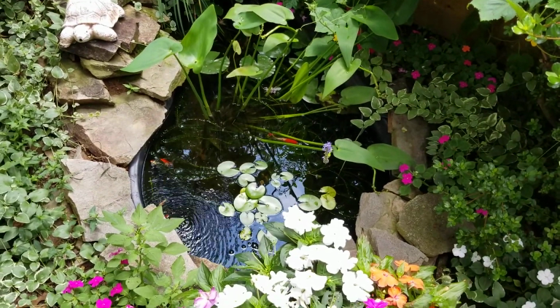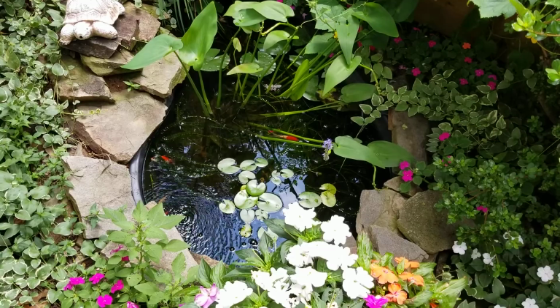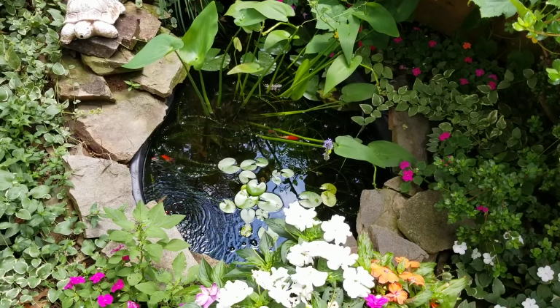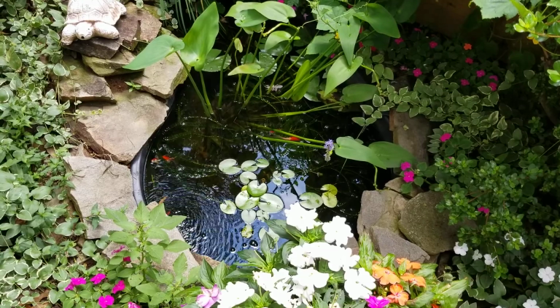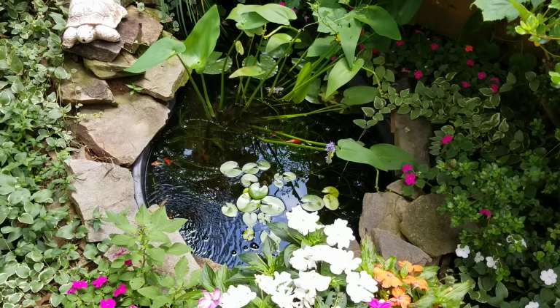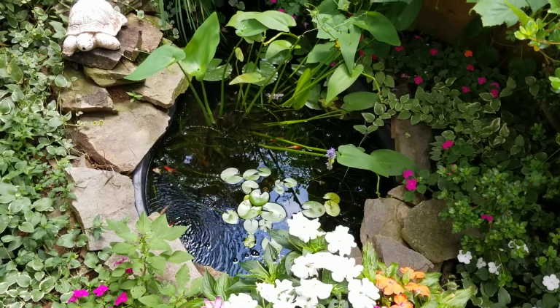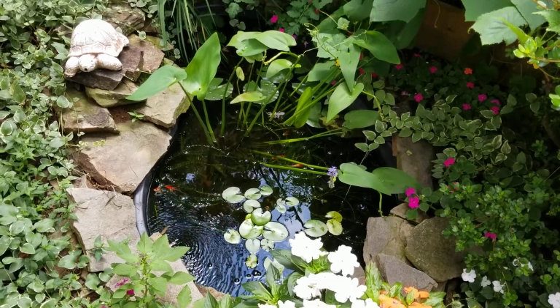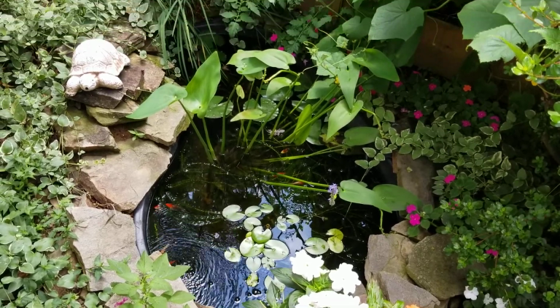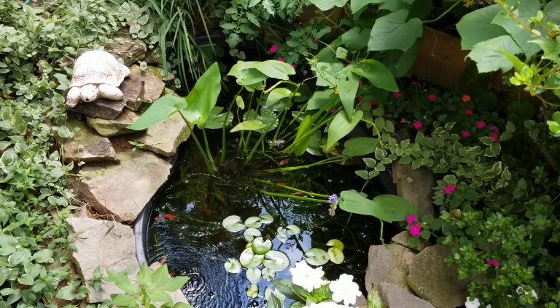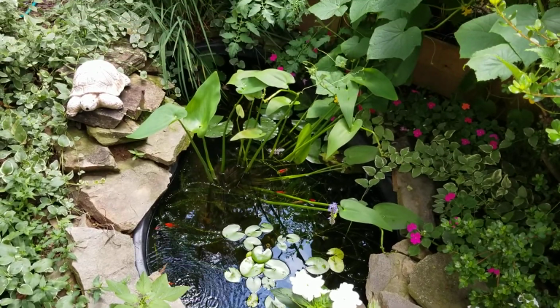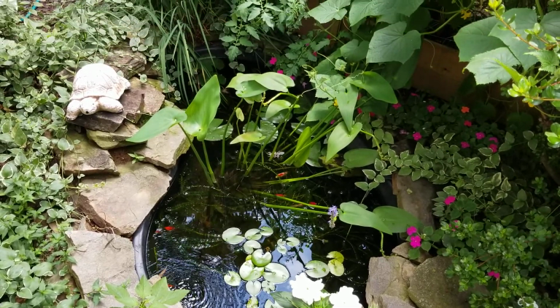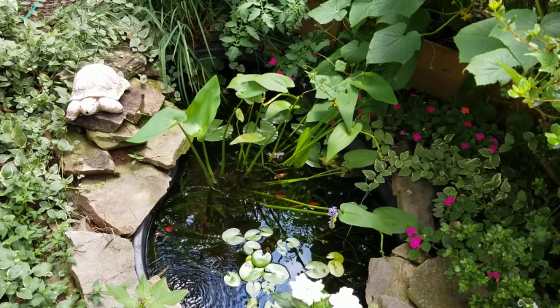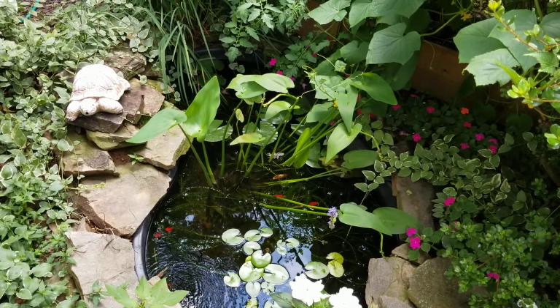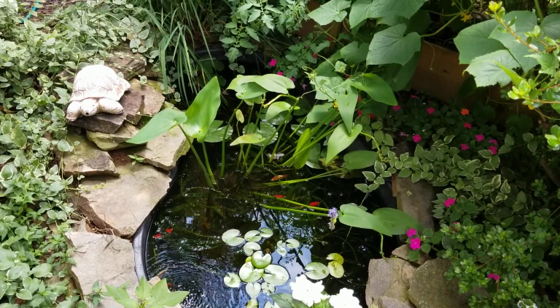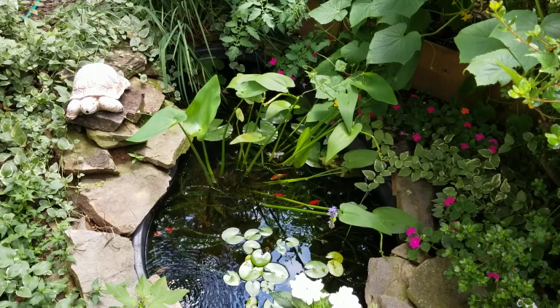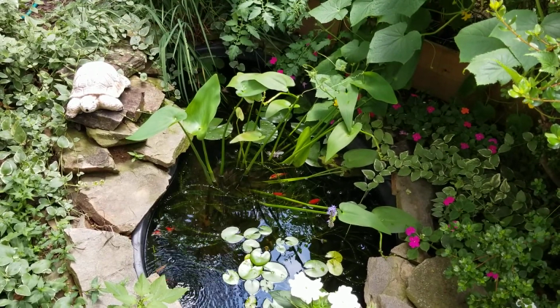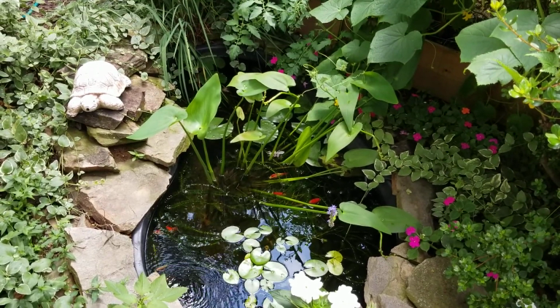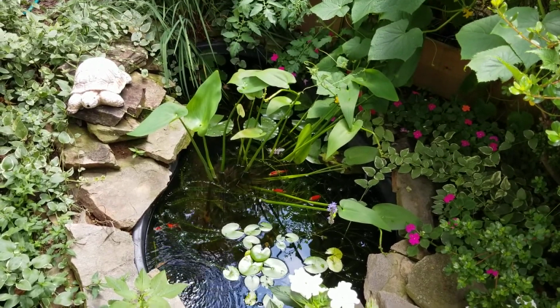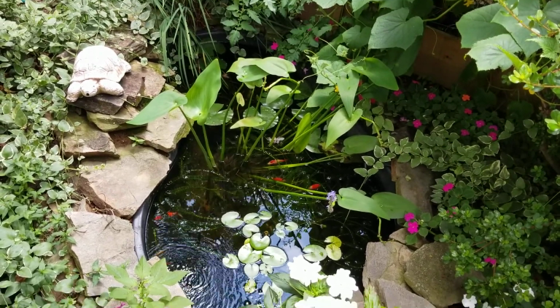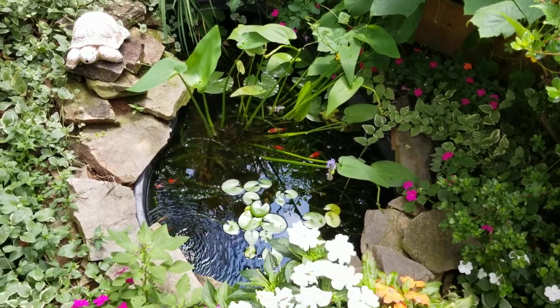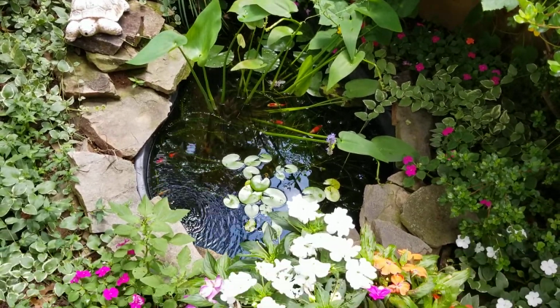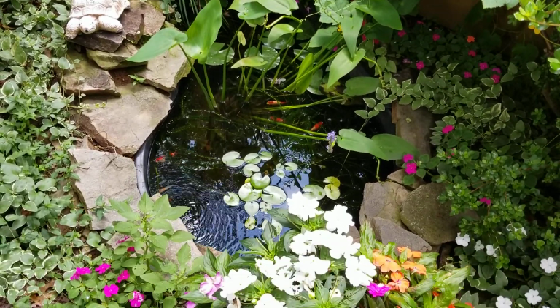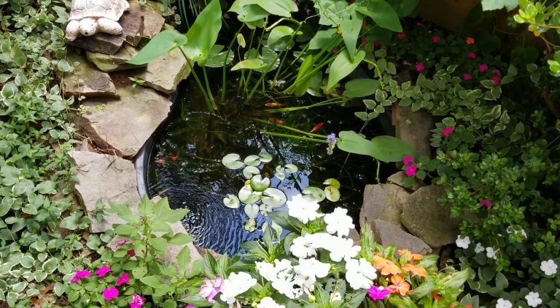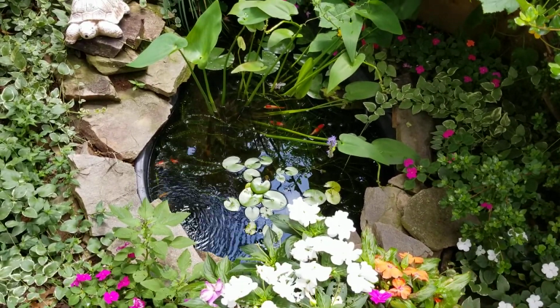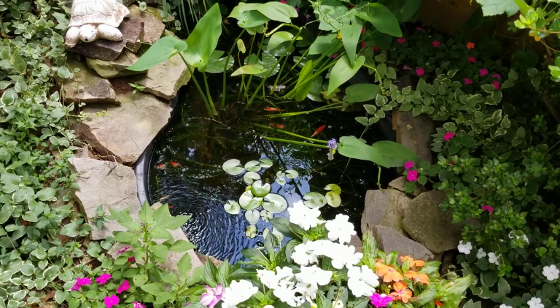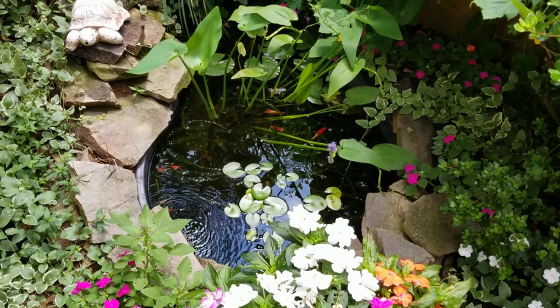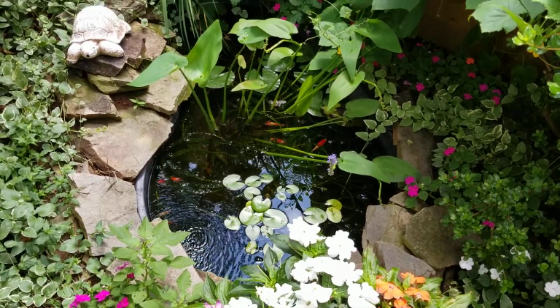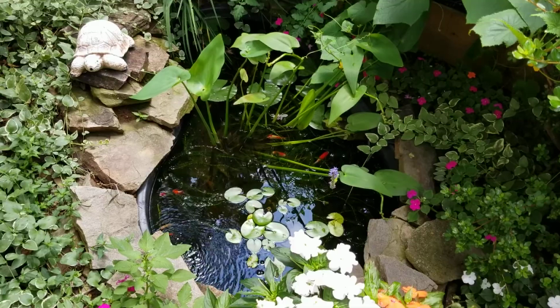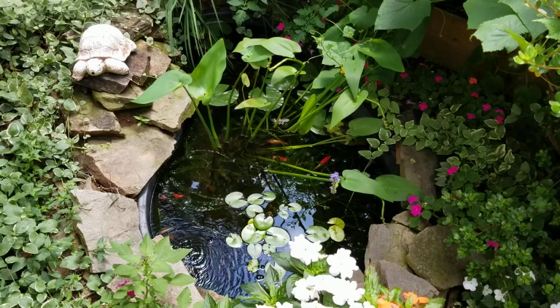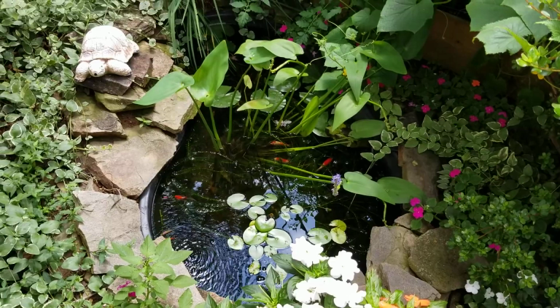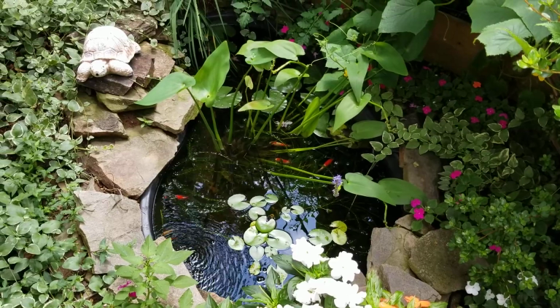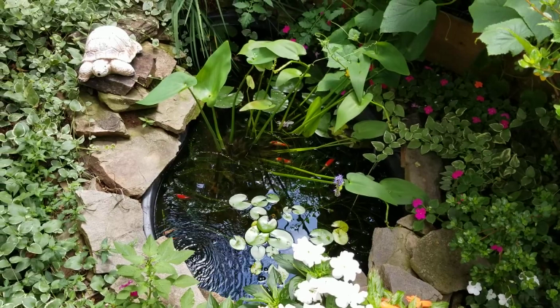Anyway, I thought I would give you an update on what the pond looks like this year. Thanks for watching.